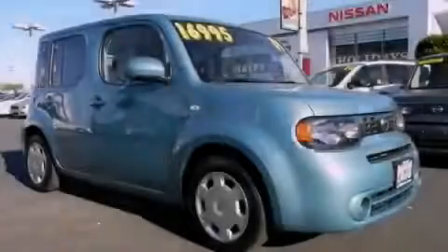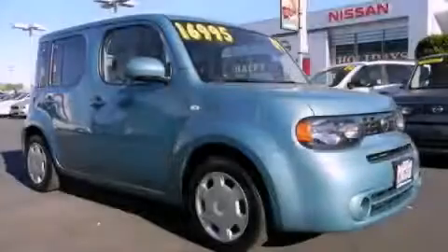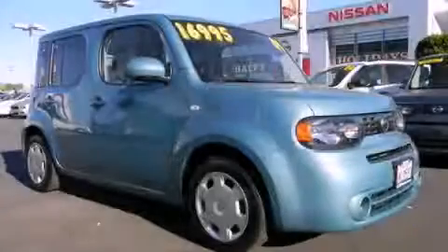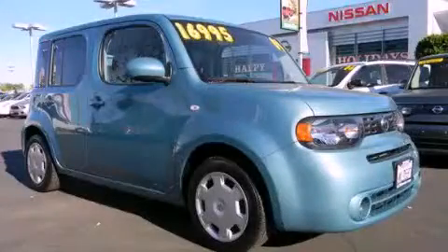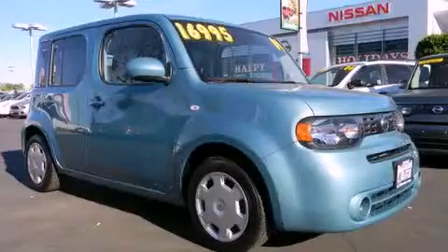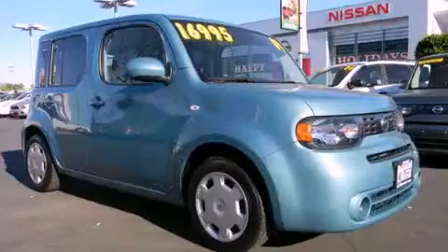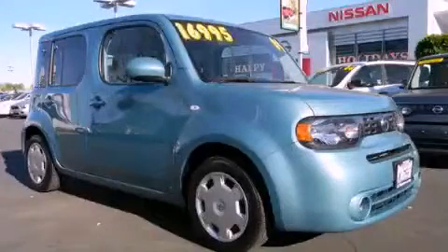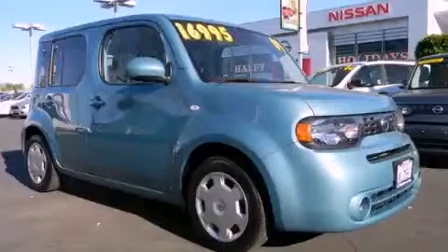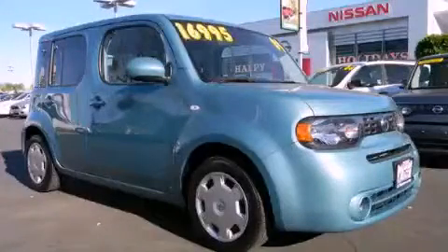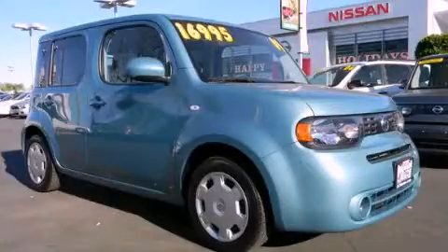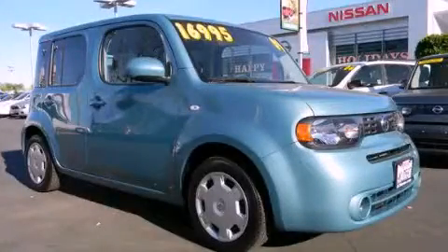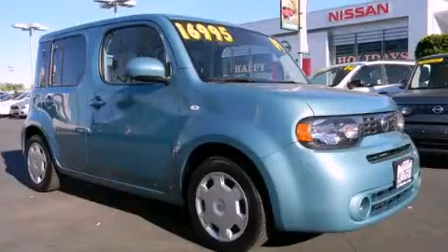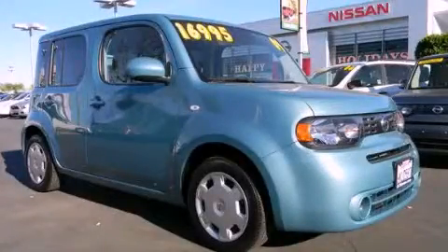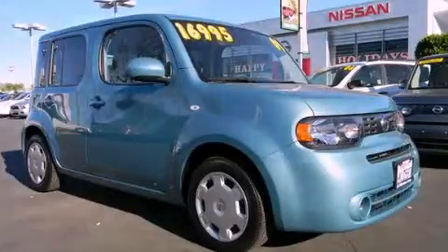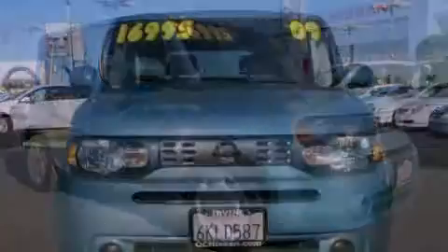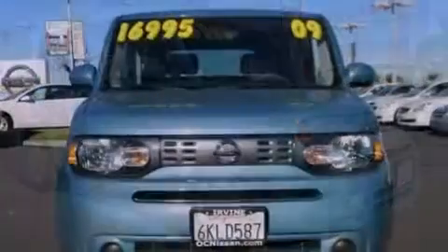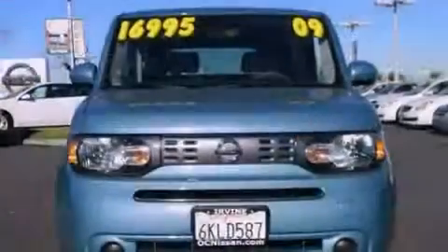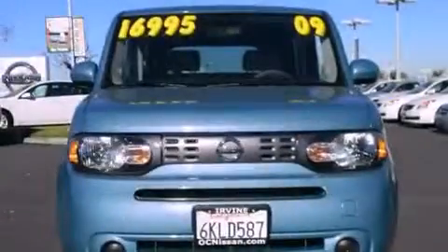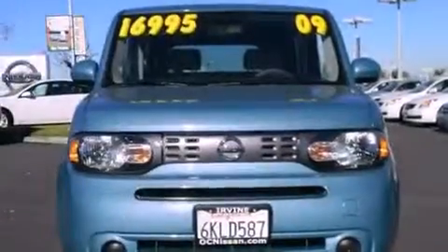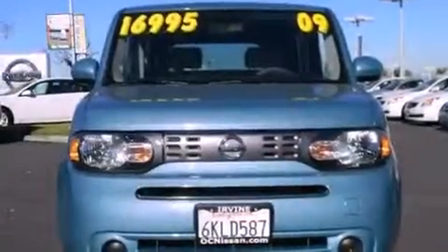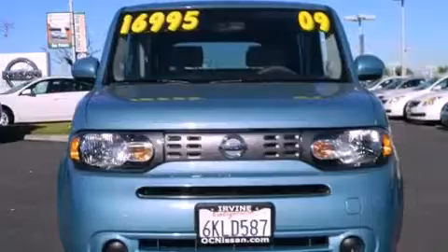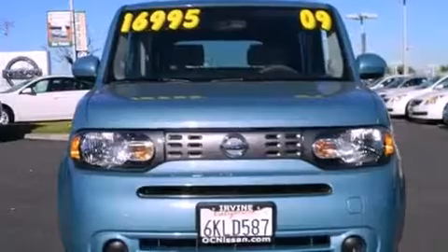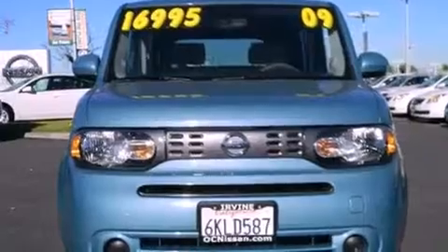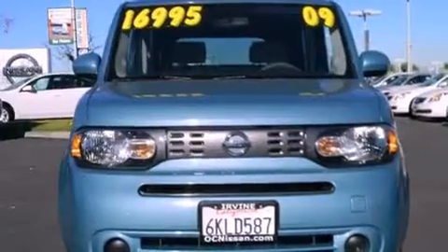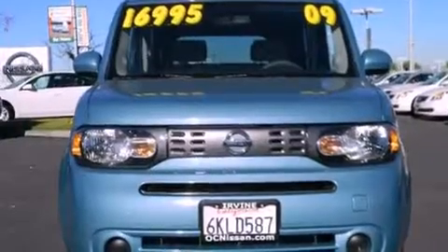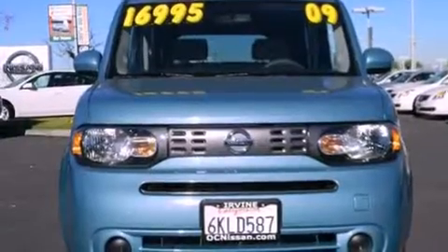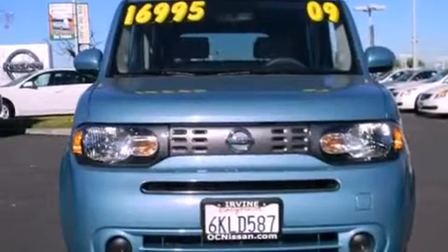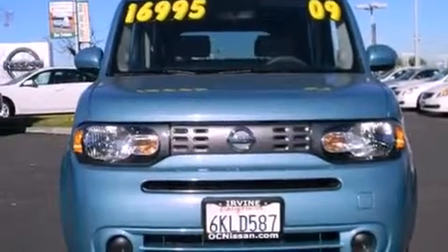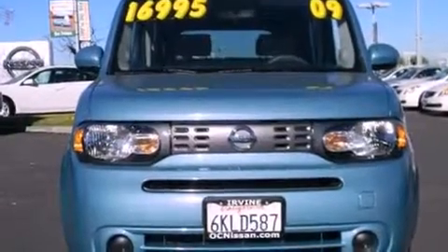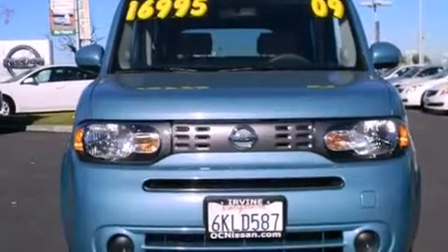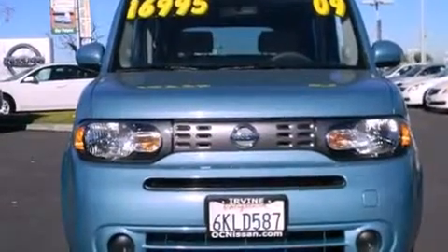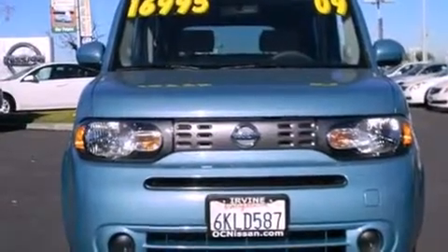This is a certified pre-owned 2009 Nissan Cube. Space, utility, and fun in one unique package.